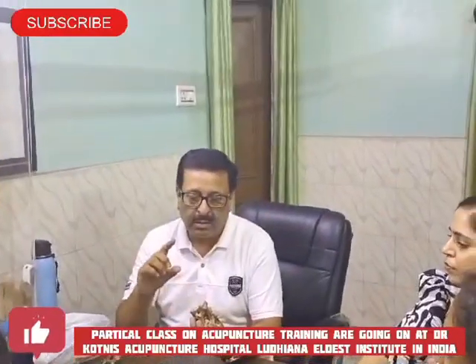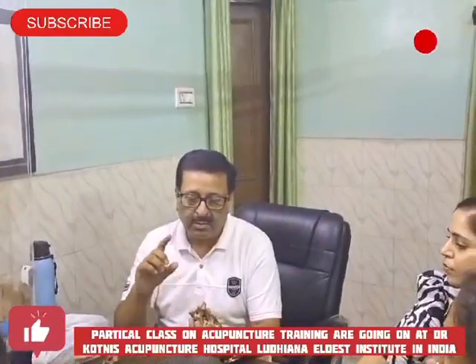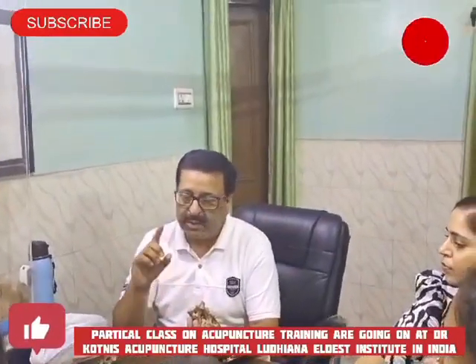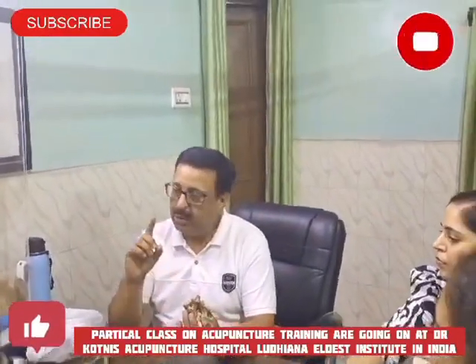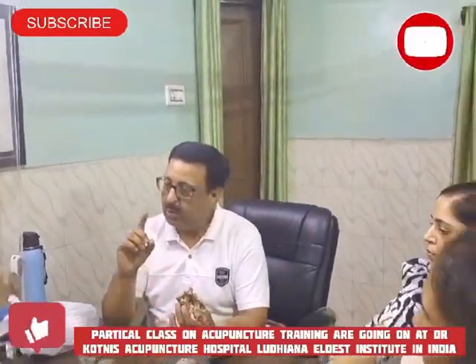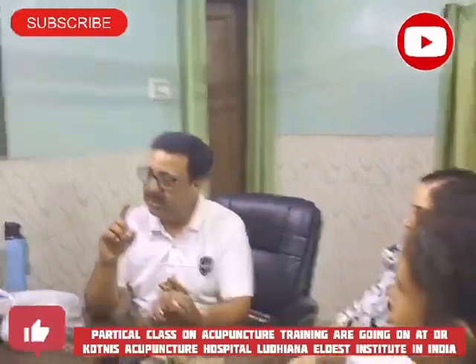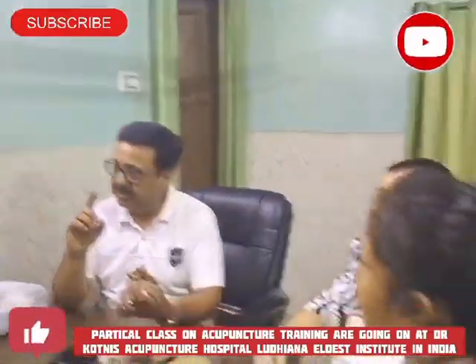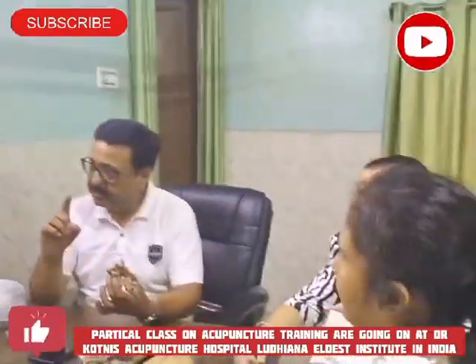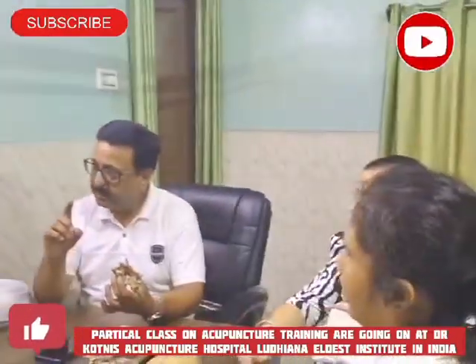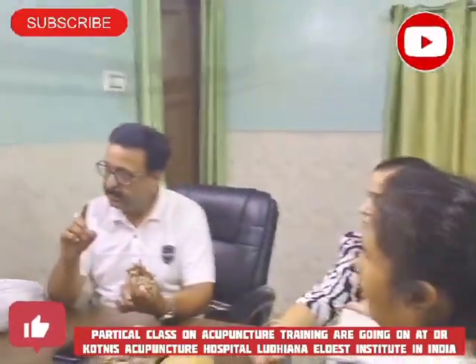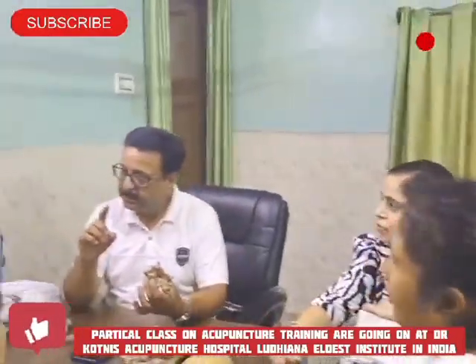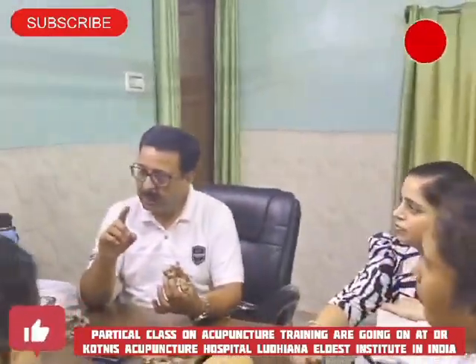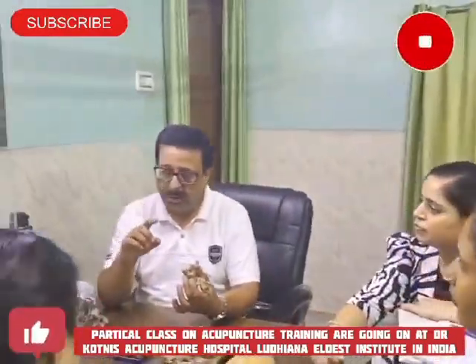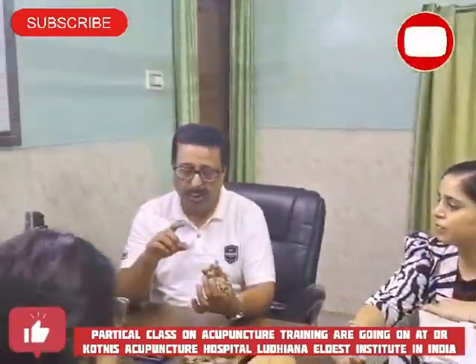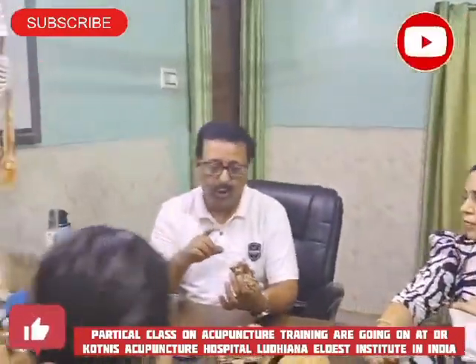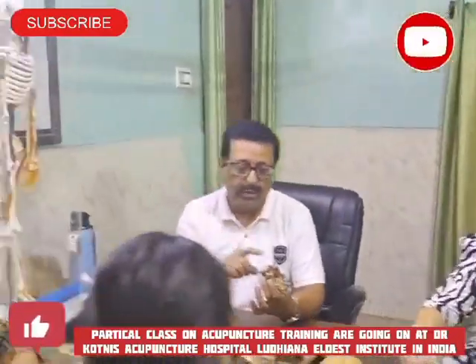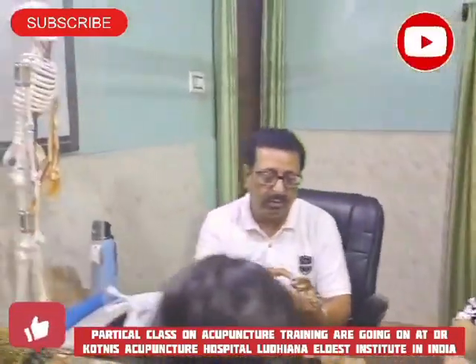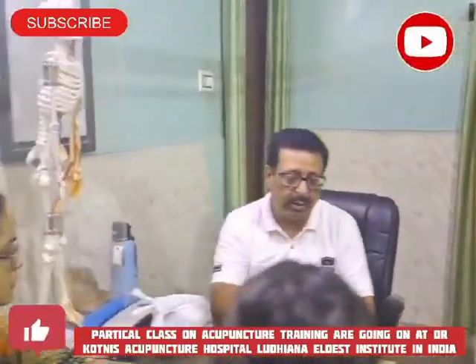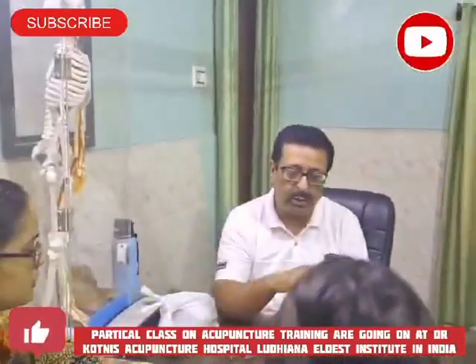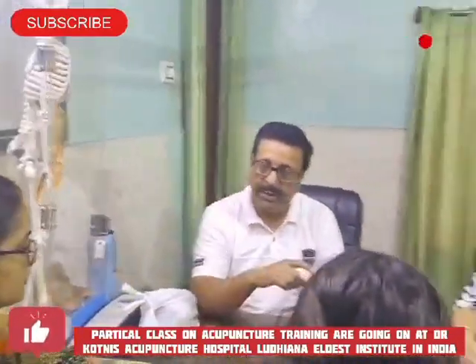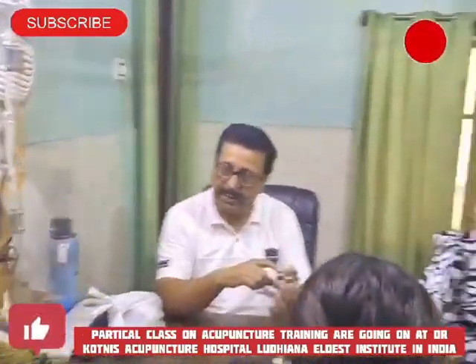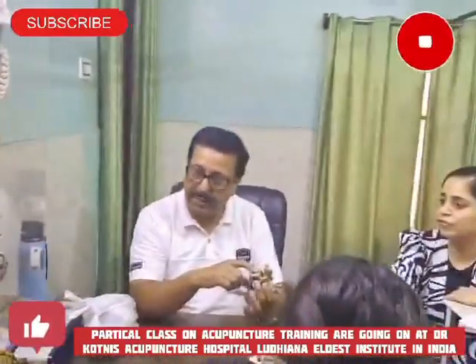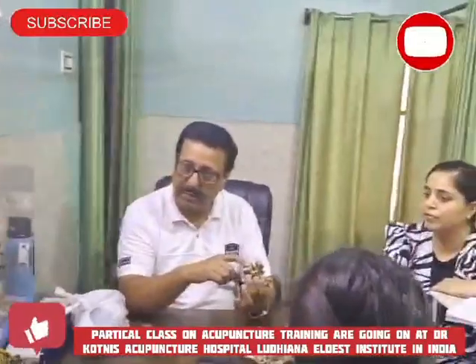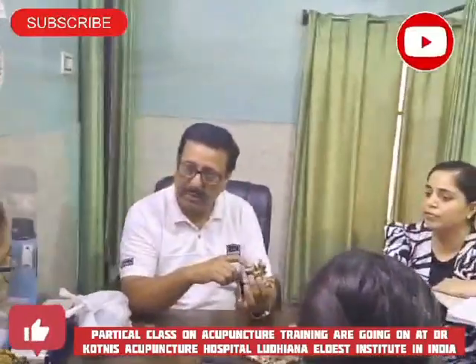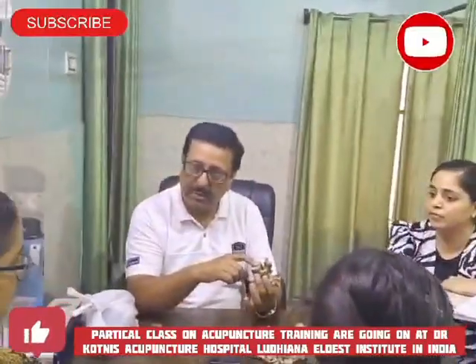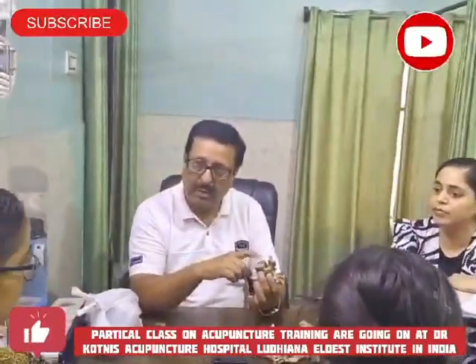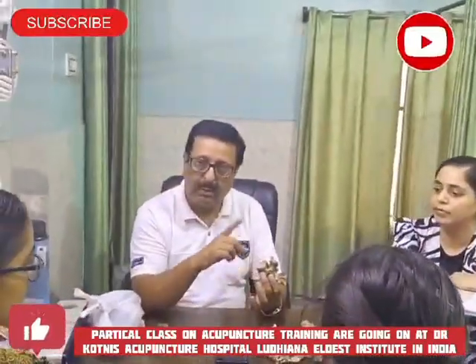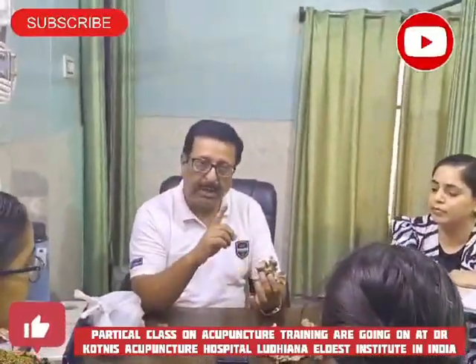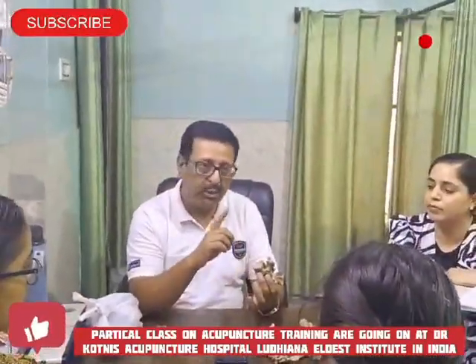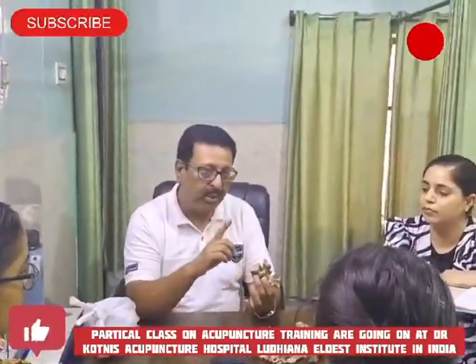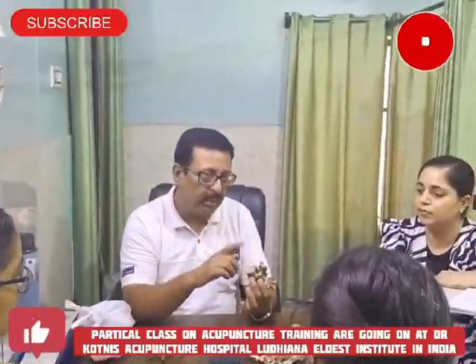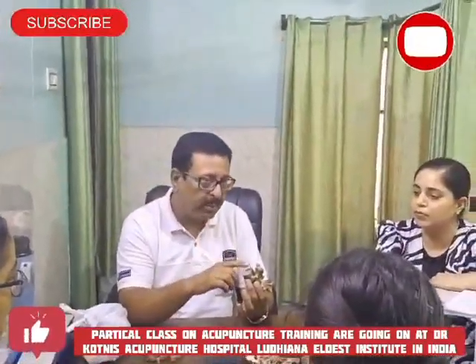Cervical is 7, thoracic is 12, and lumbar is 5.